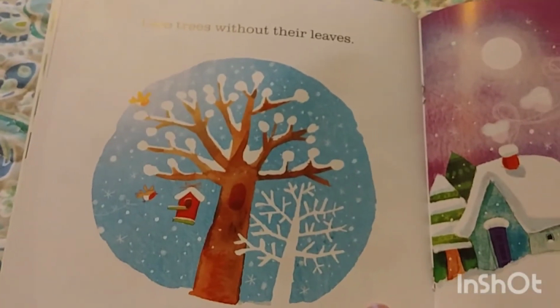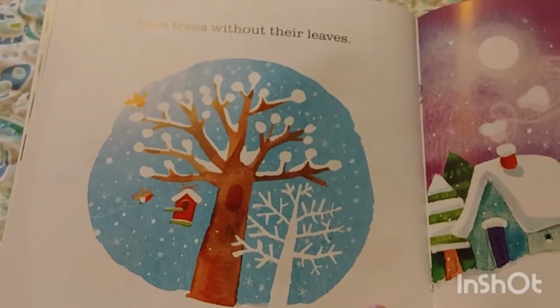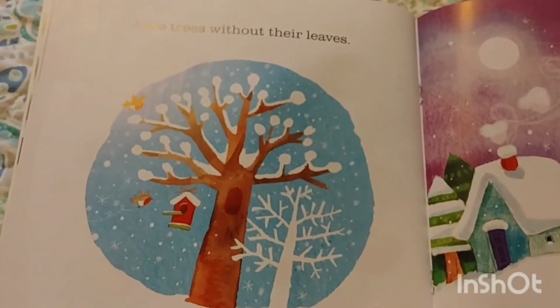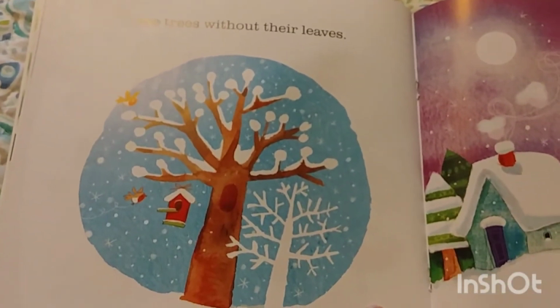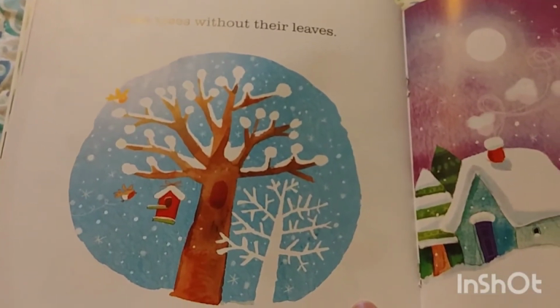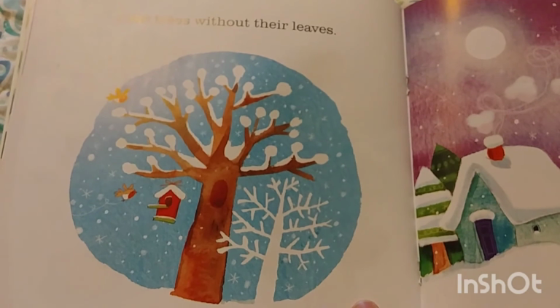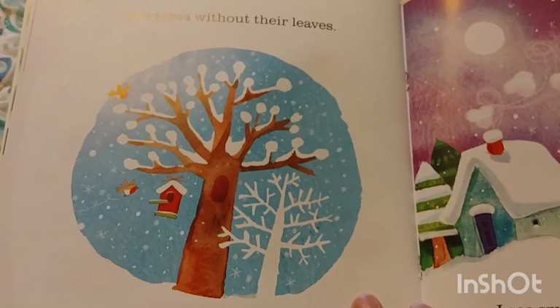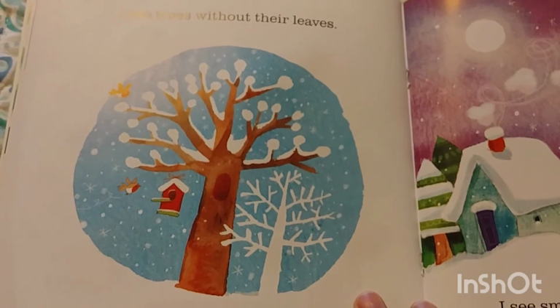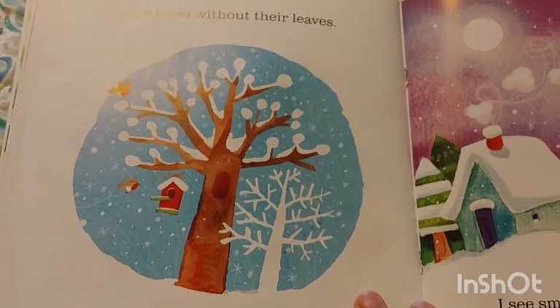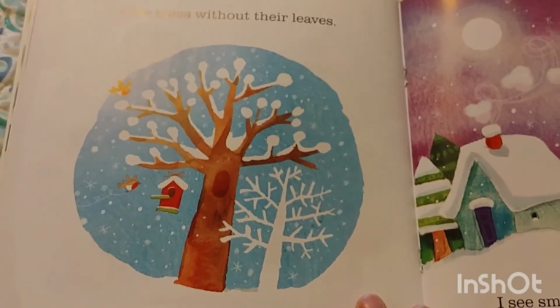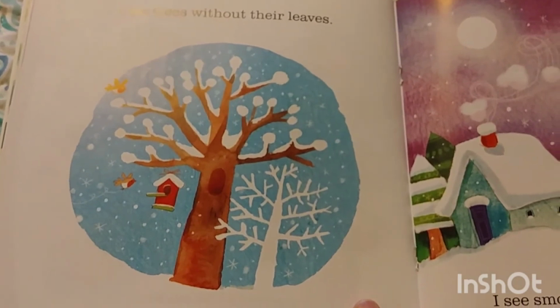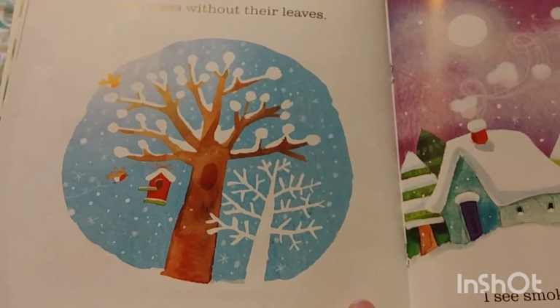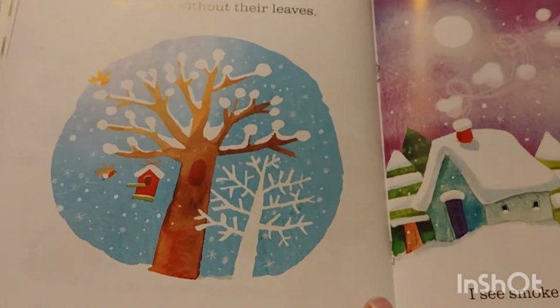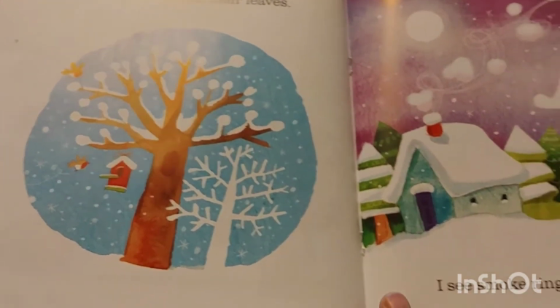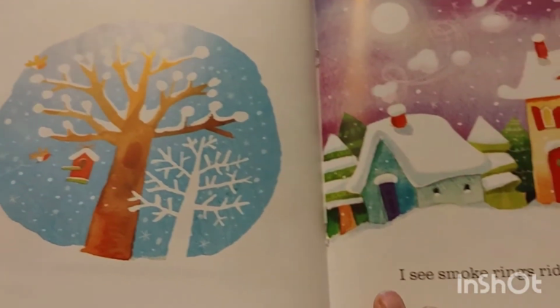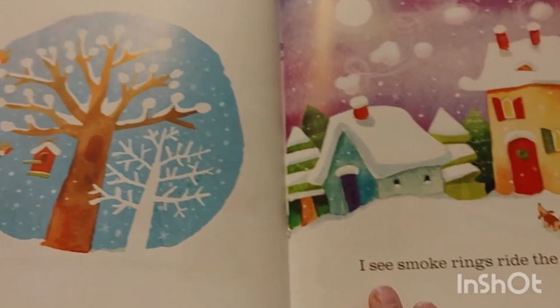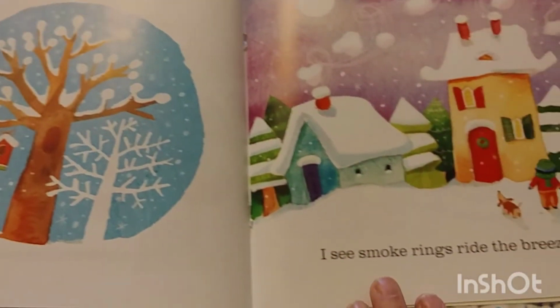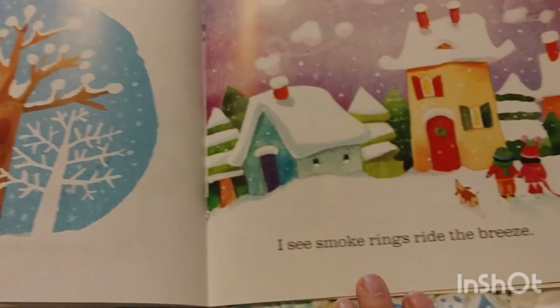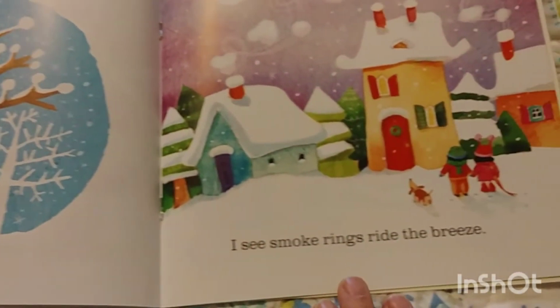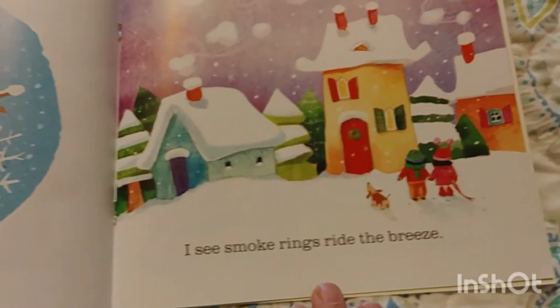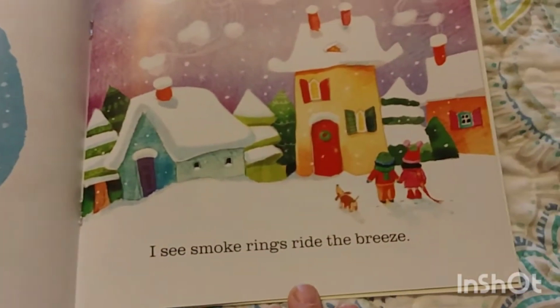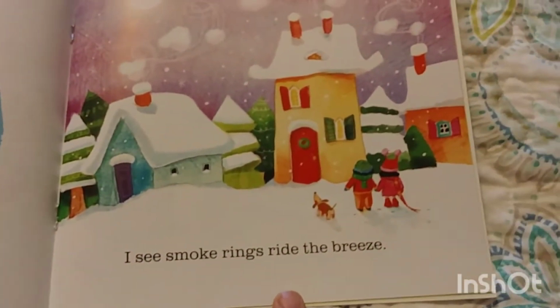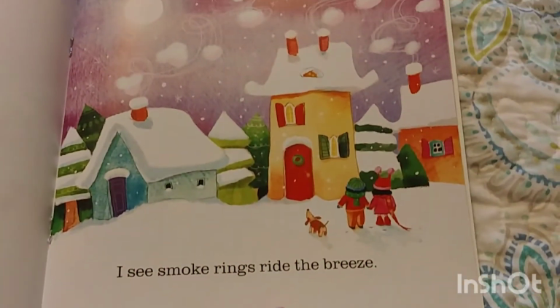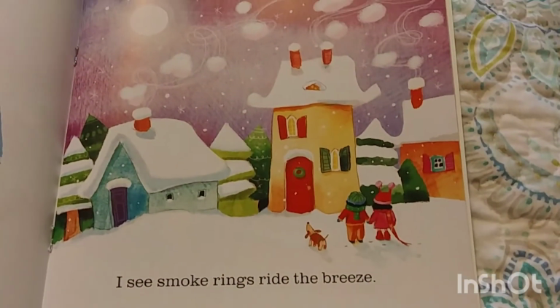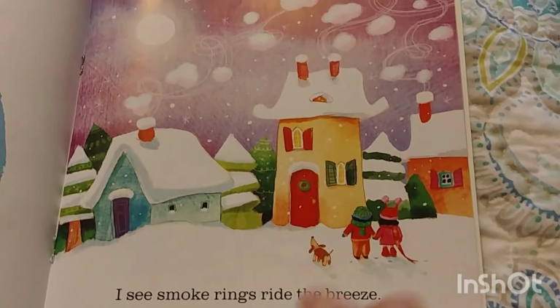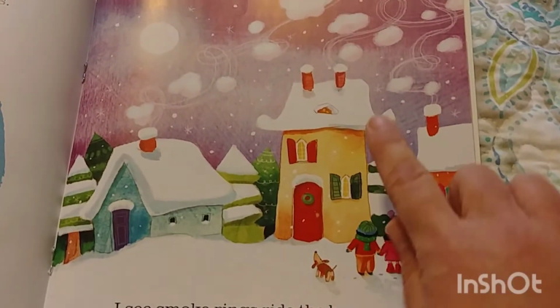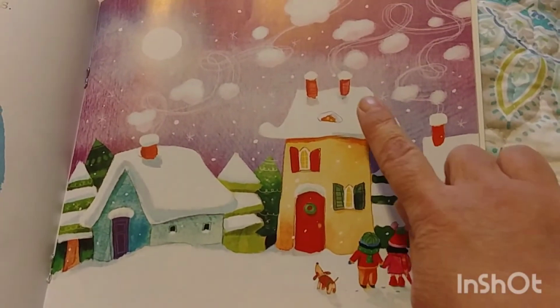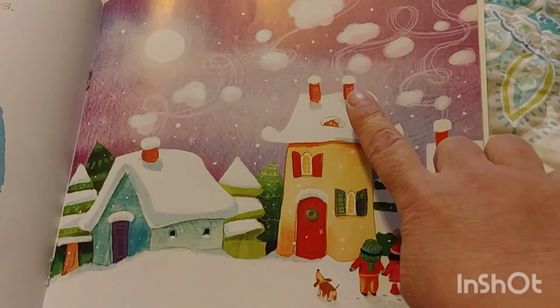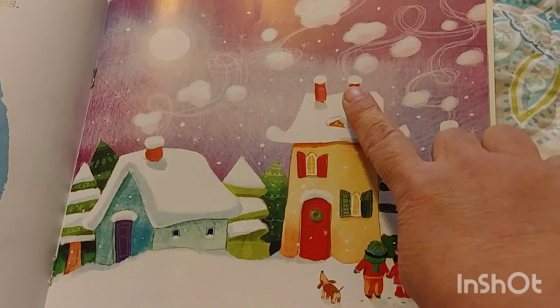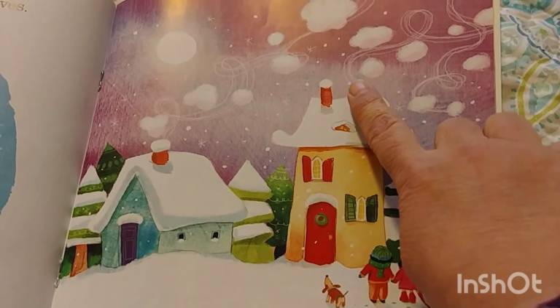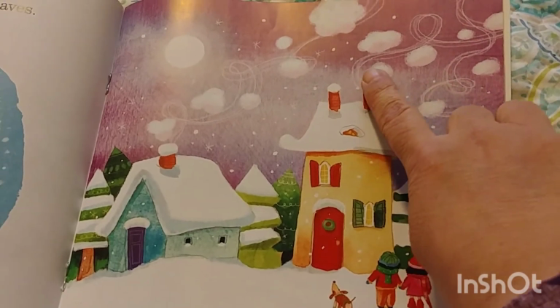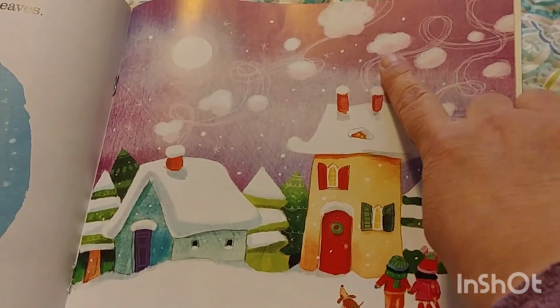I see trees without their leaves. I see smoke rings ride the breeze.